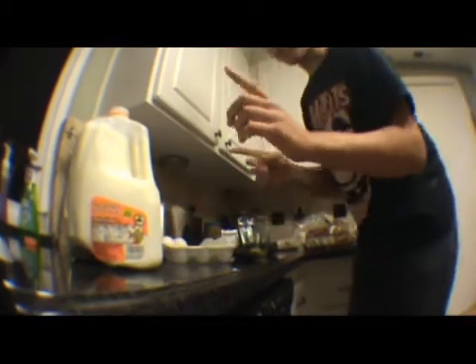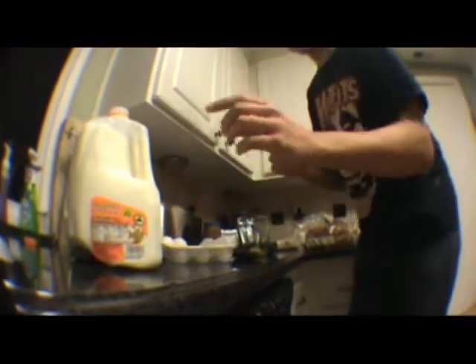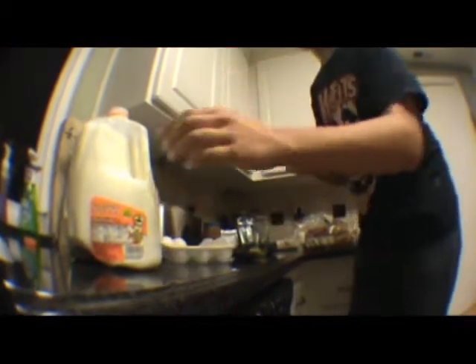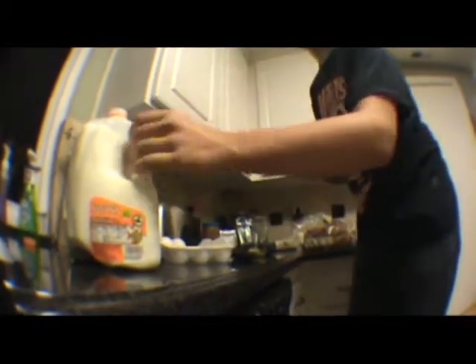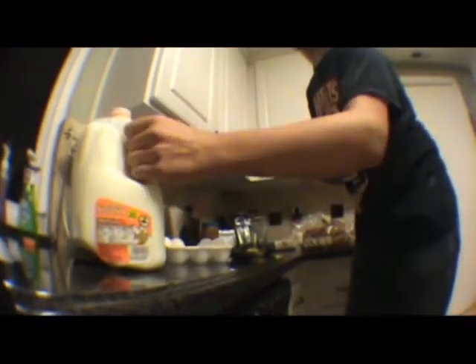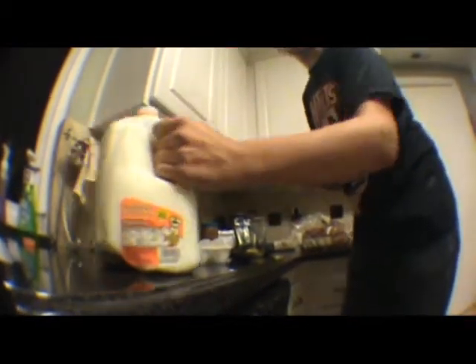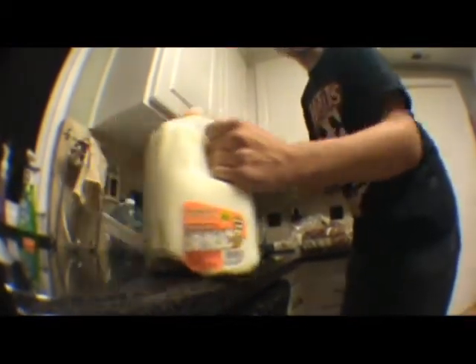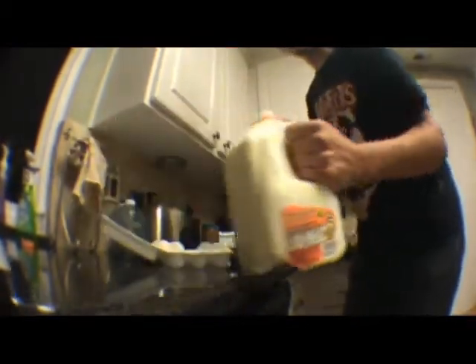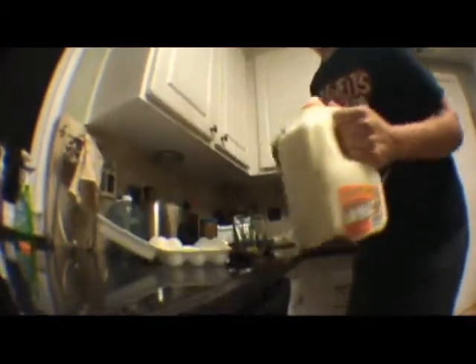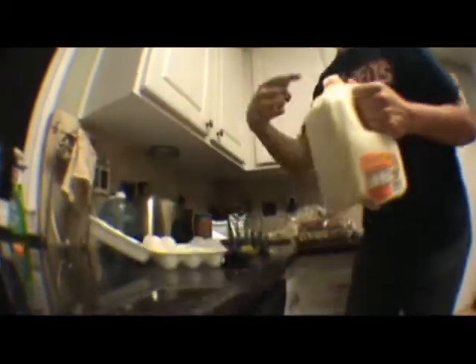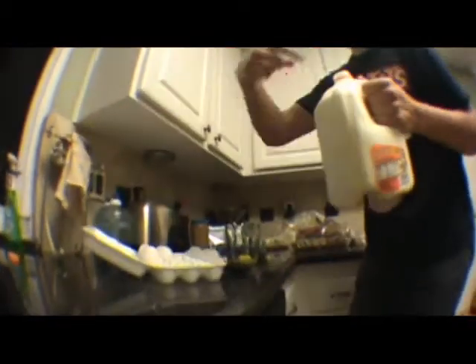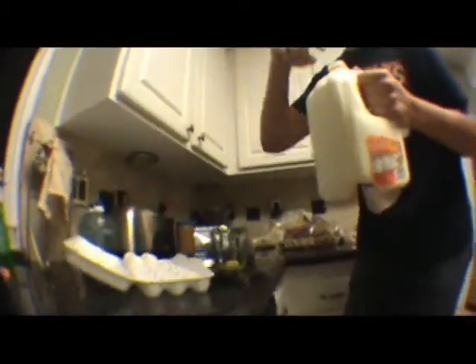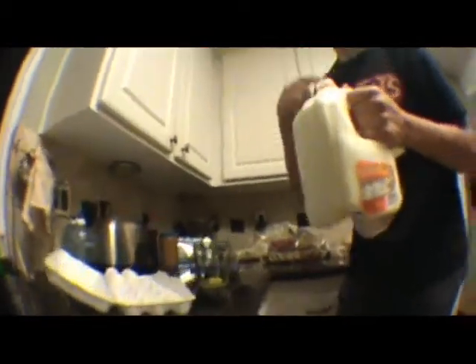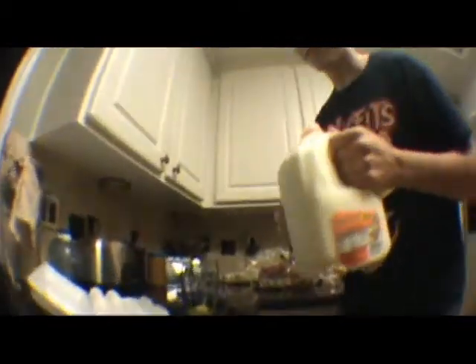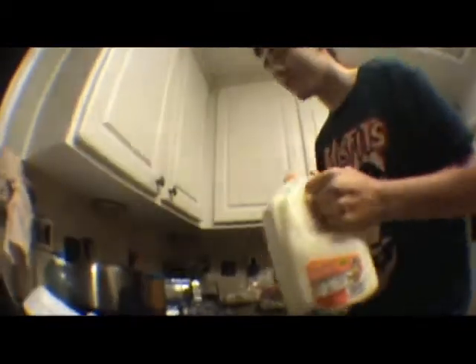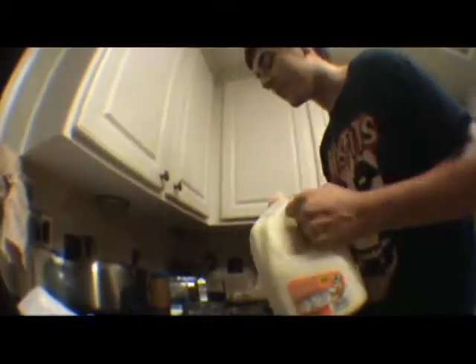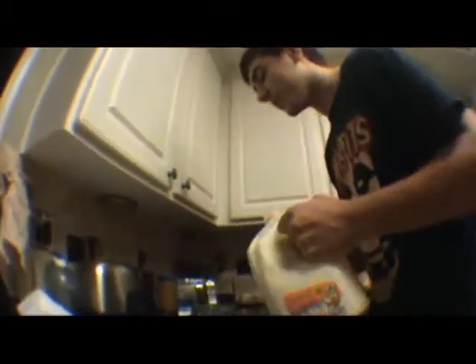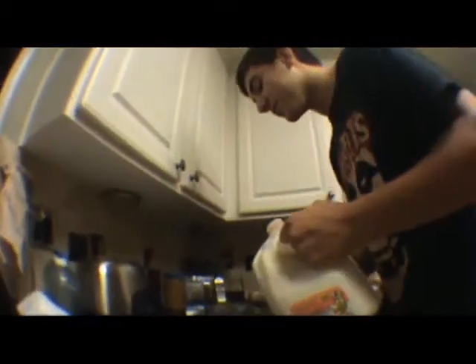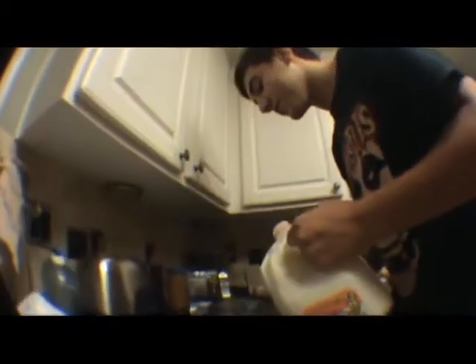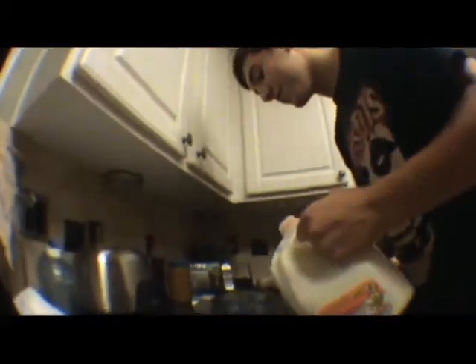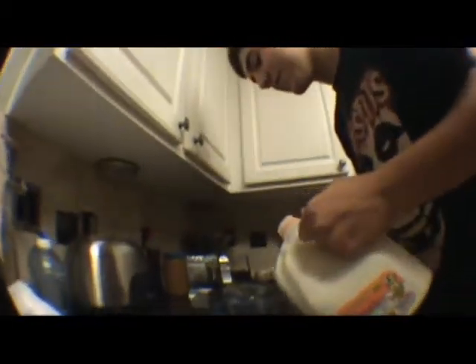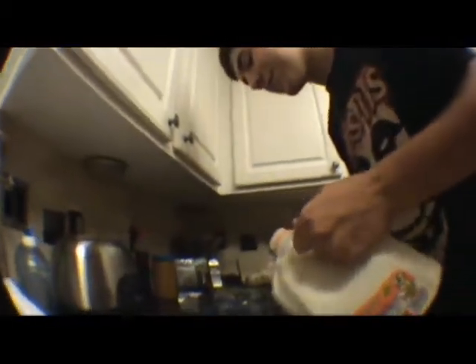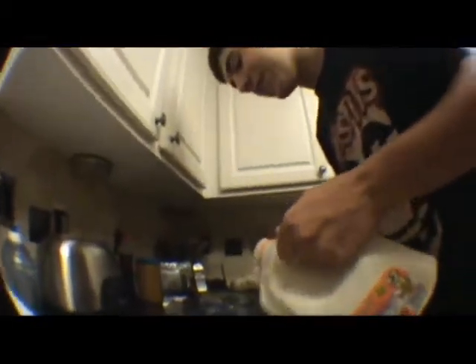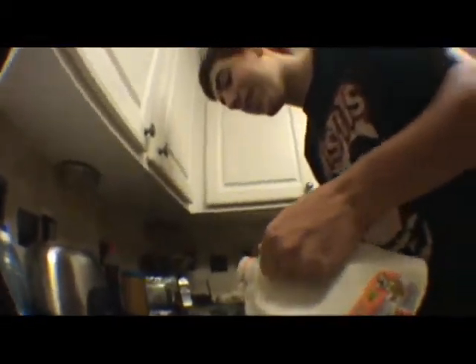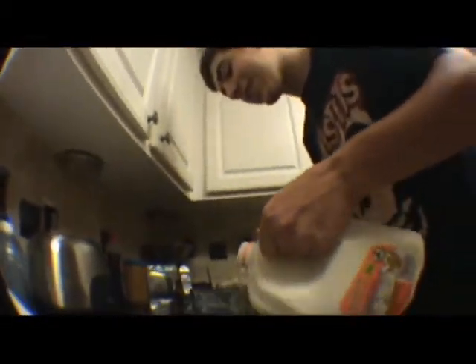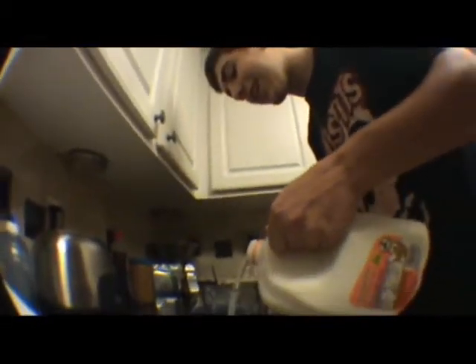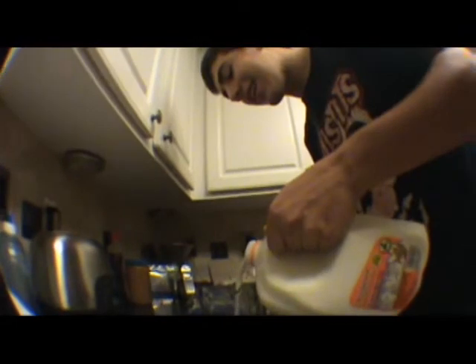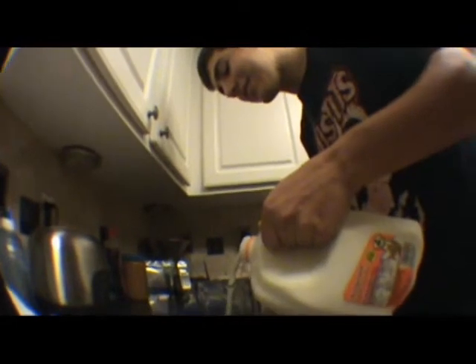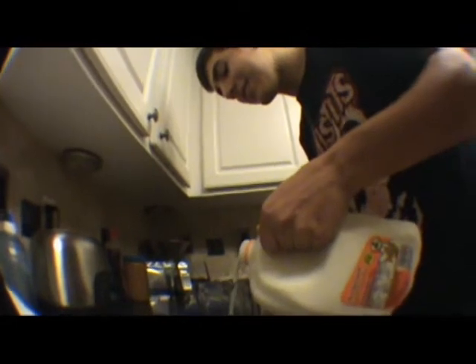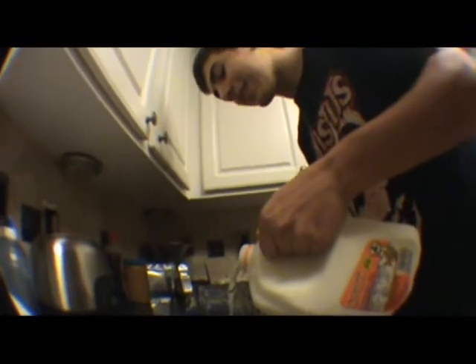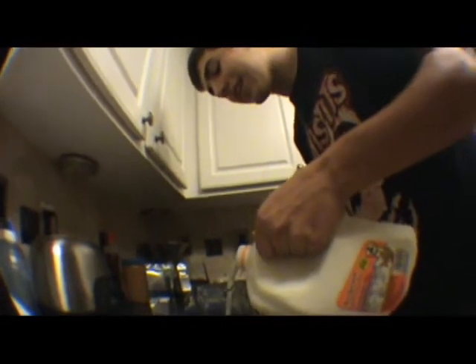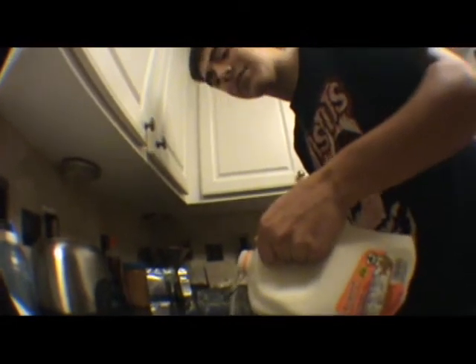Get some milk. Milk is good for your bones. Look at it like that. See, look at that.